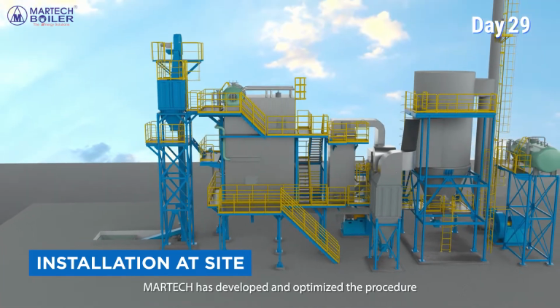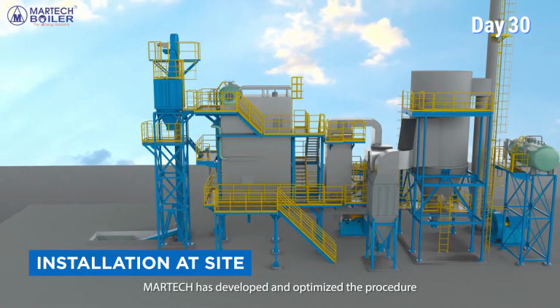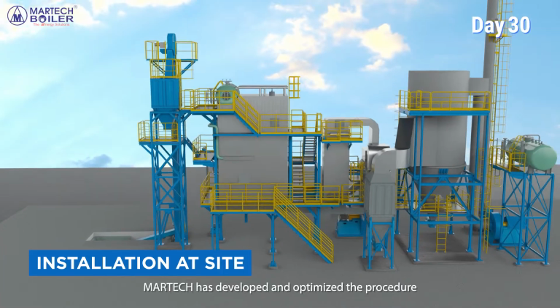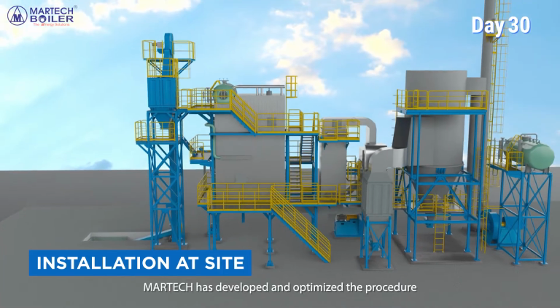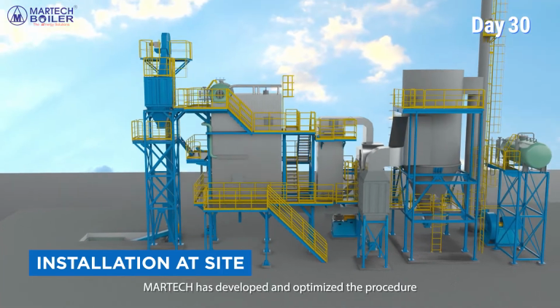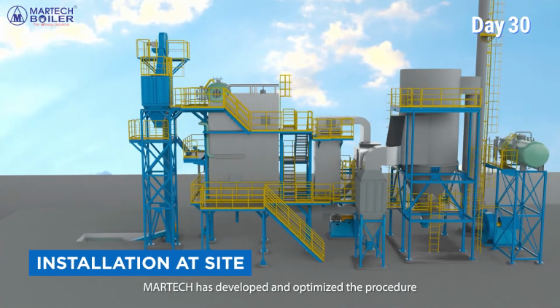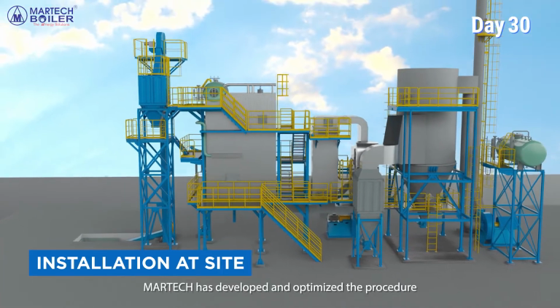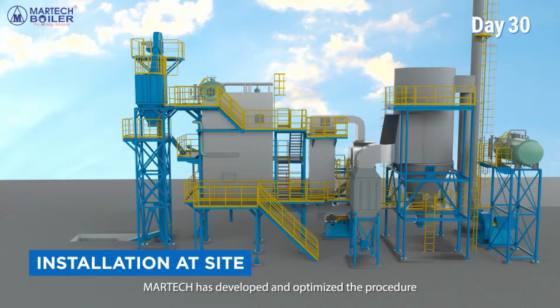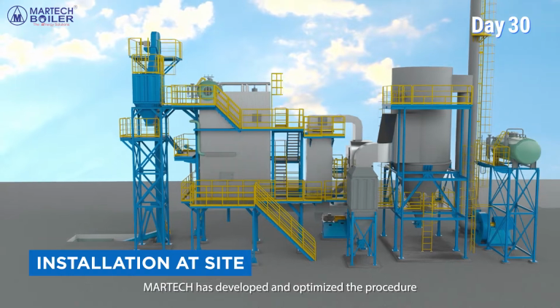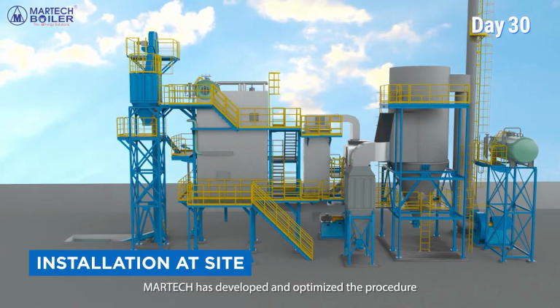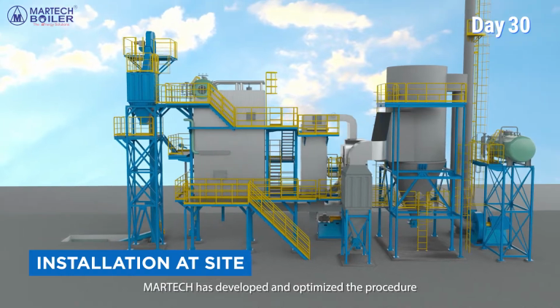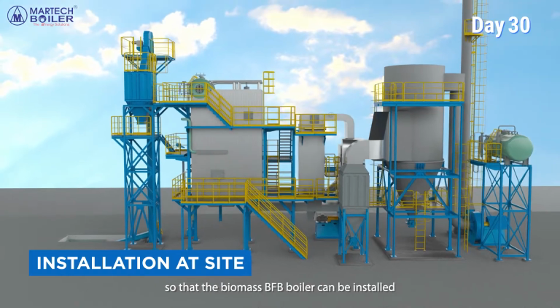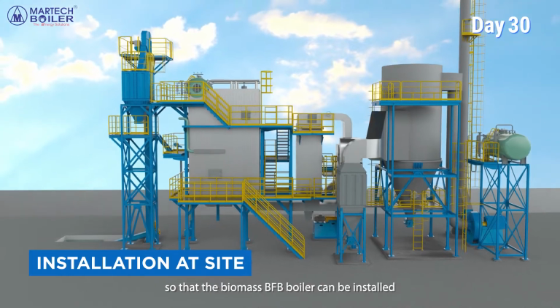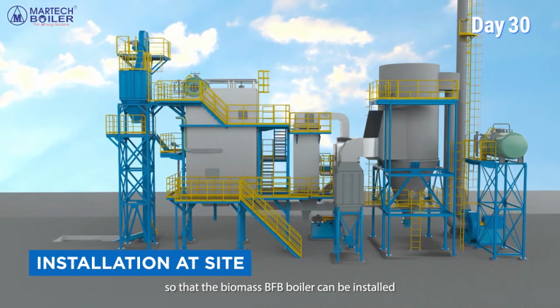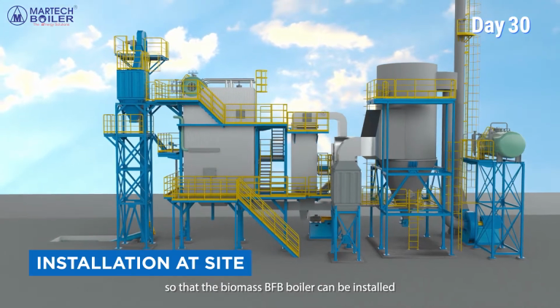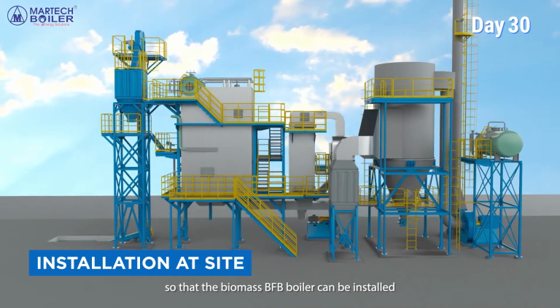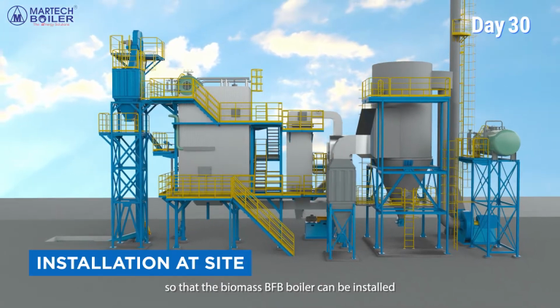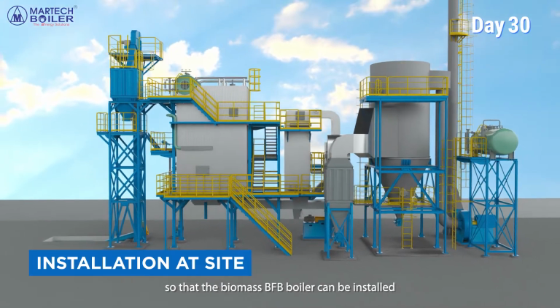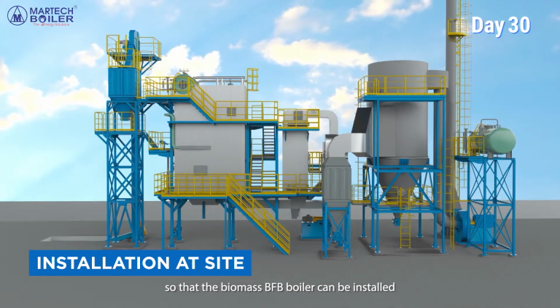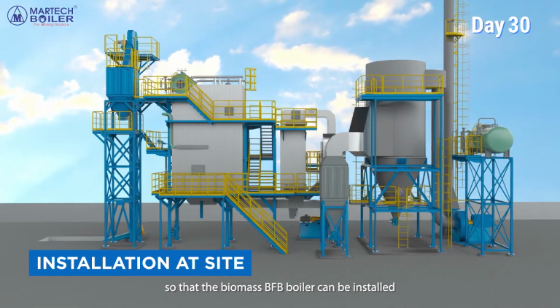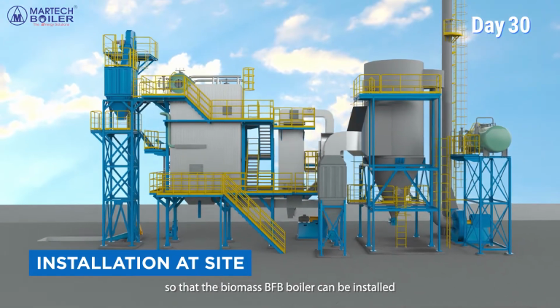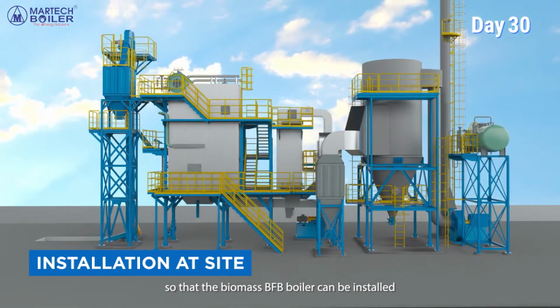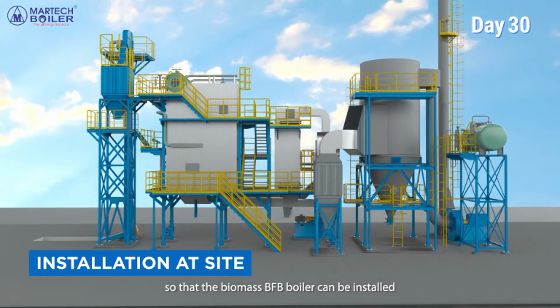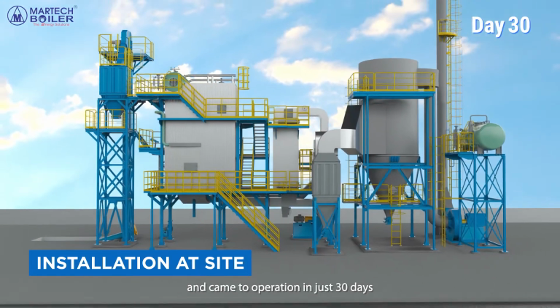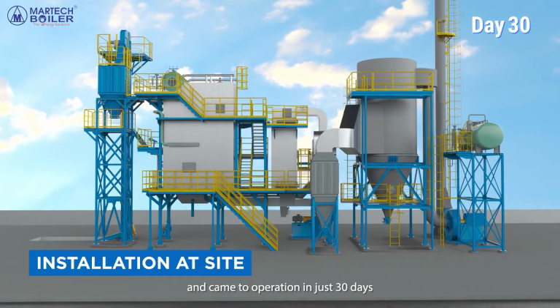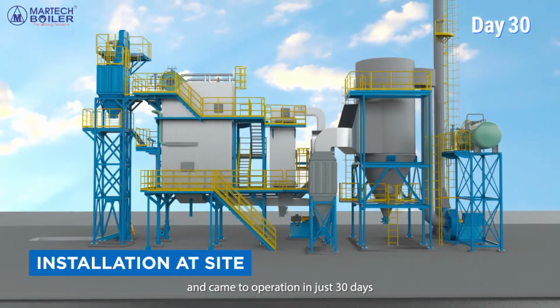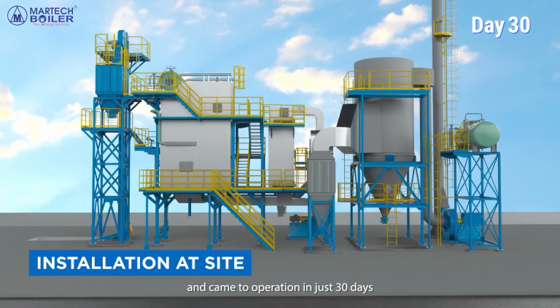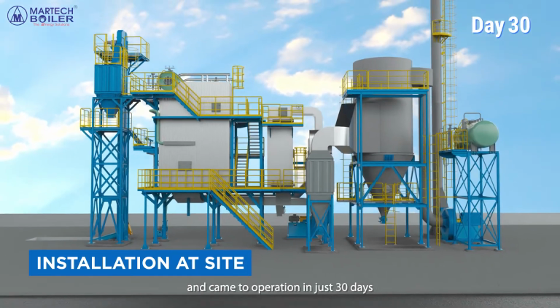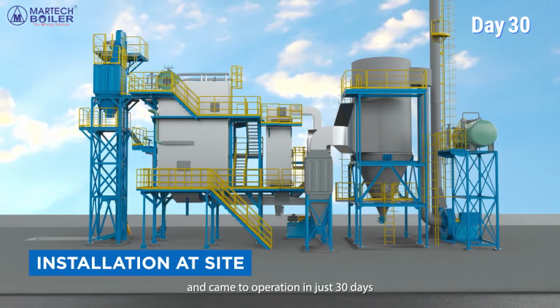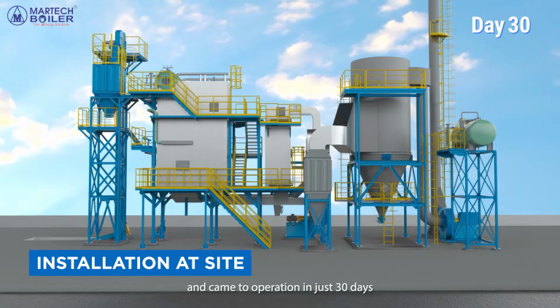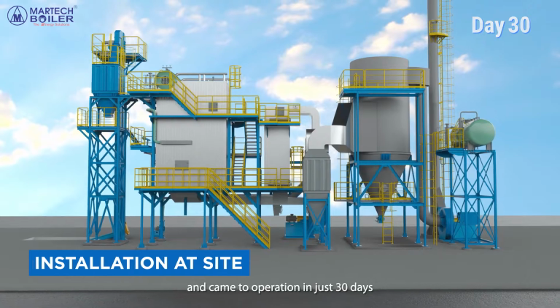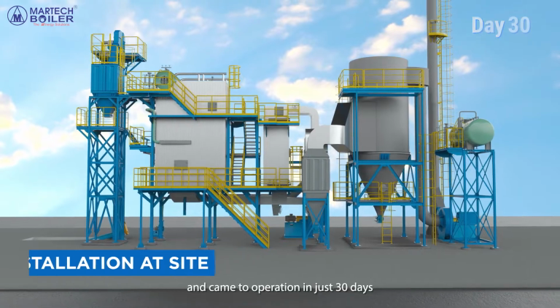MarTech has developed and optimized the procedure so that the Biomass BFB boiler can be installed and come to operation in just 30 days.